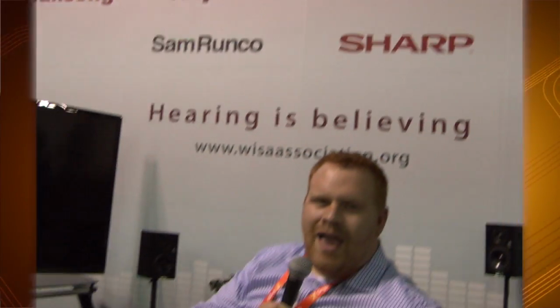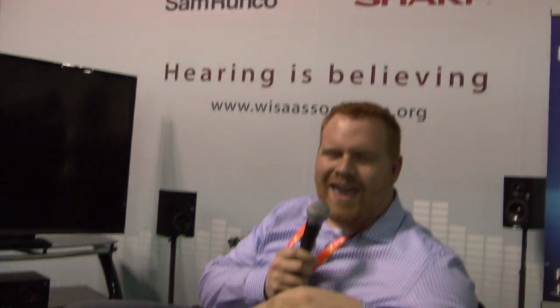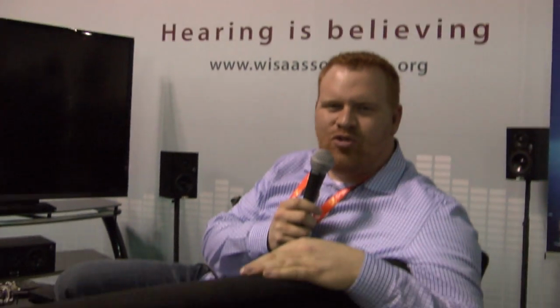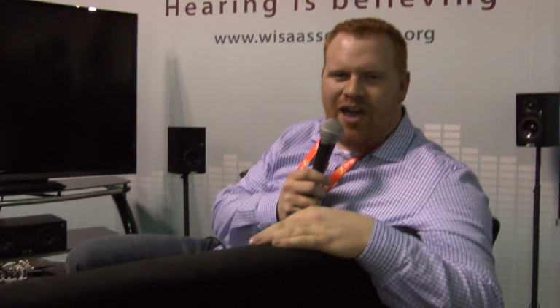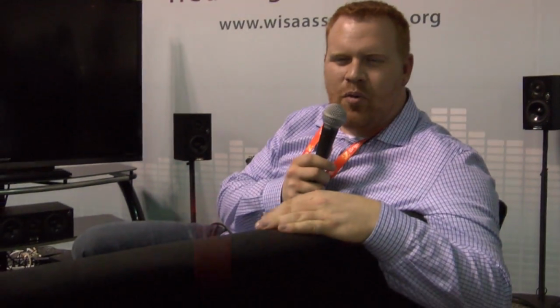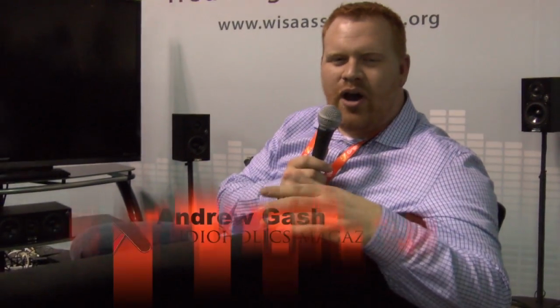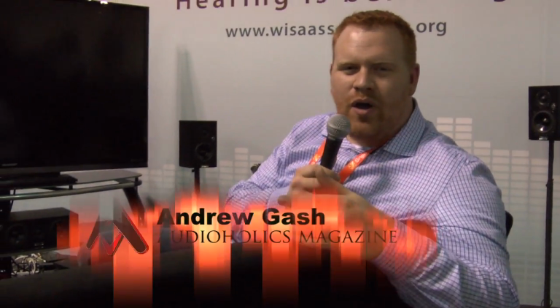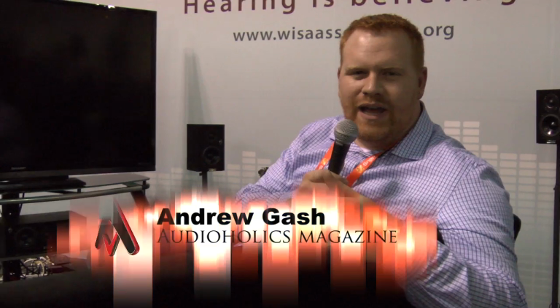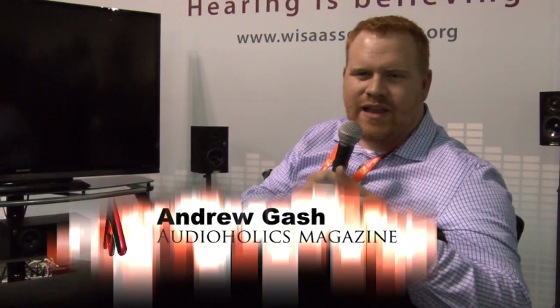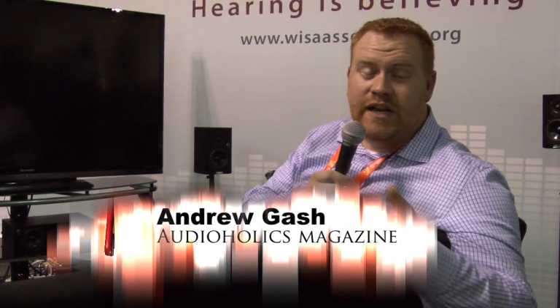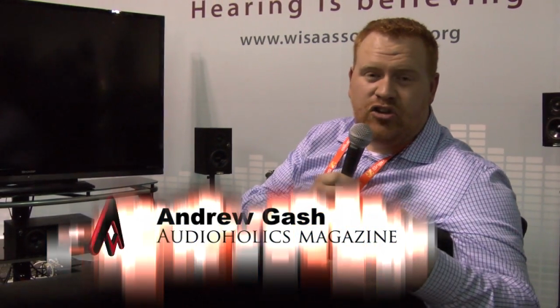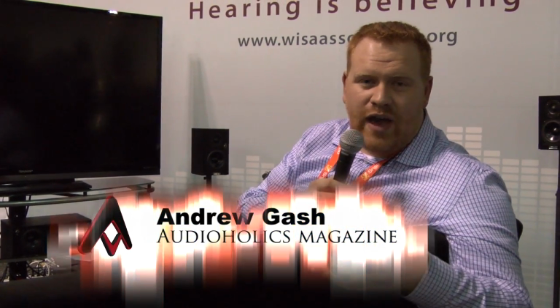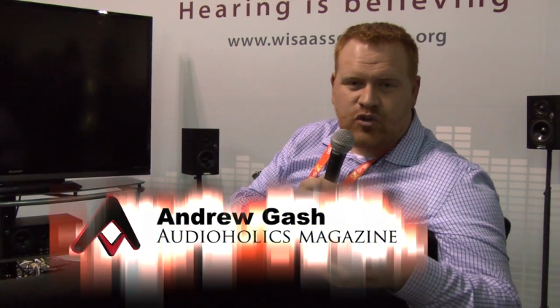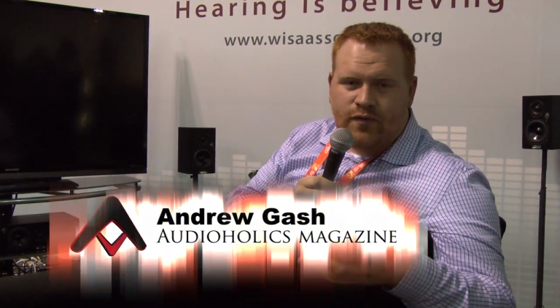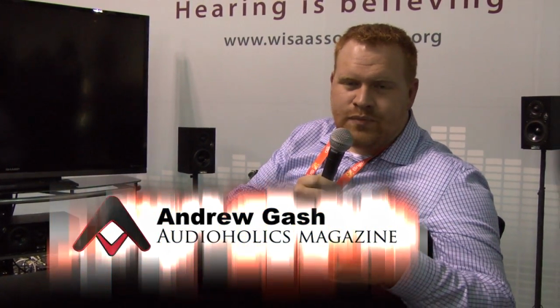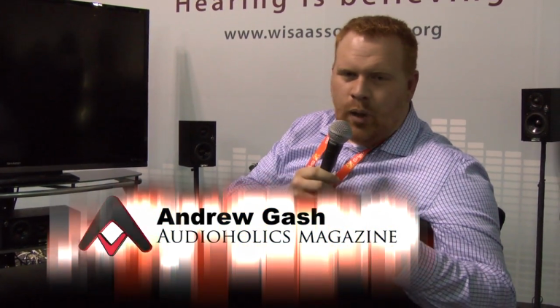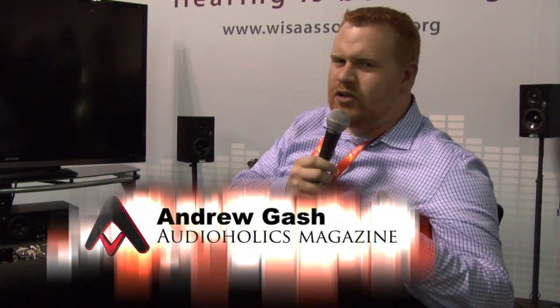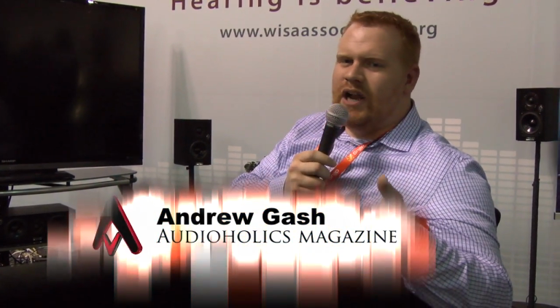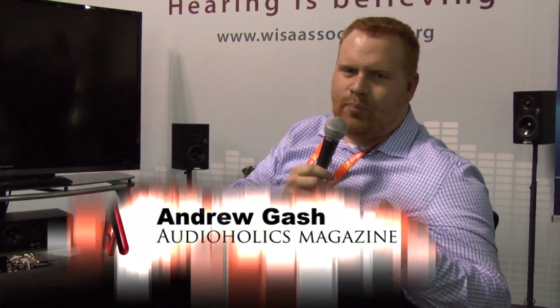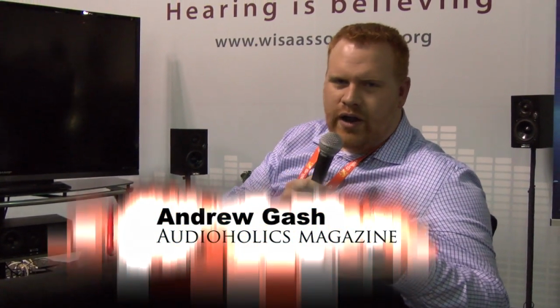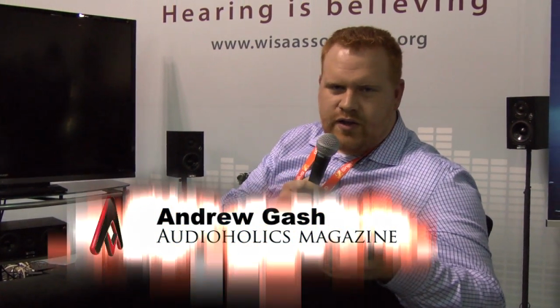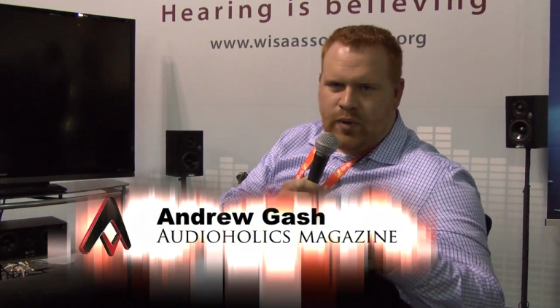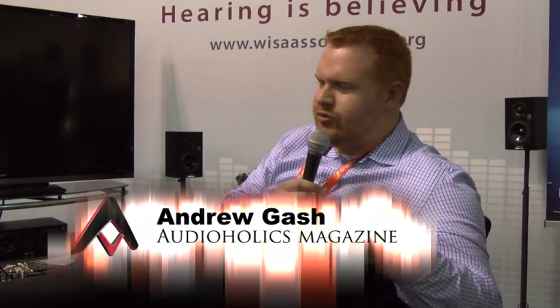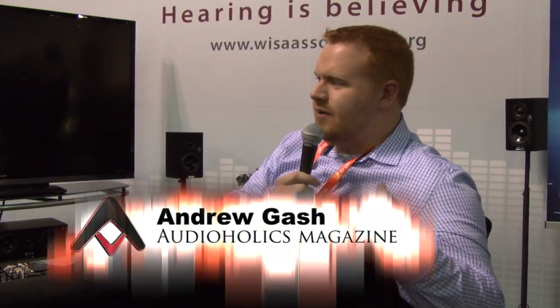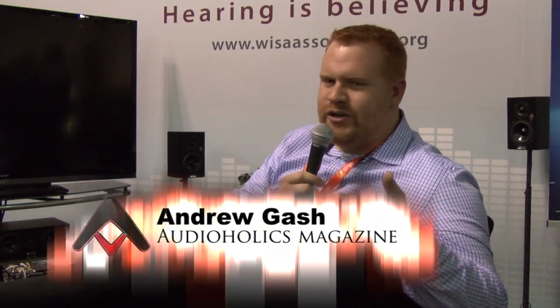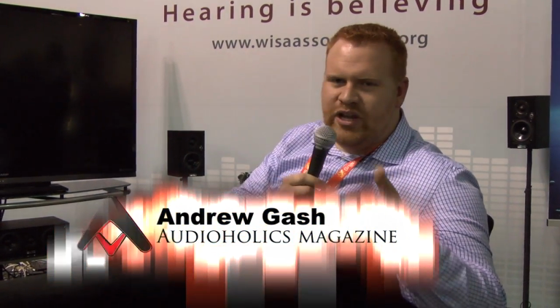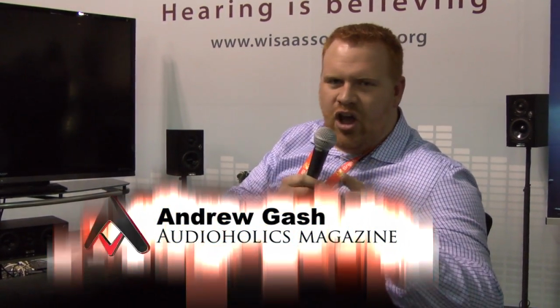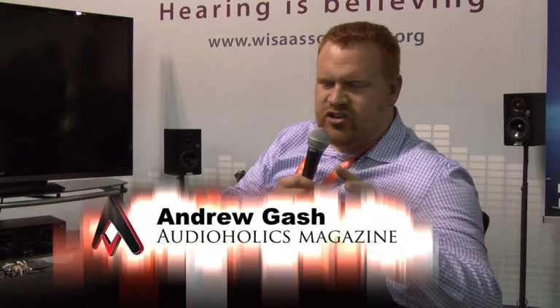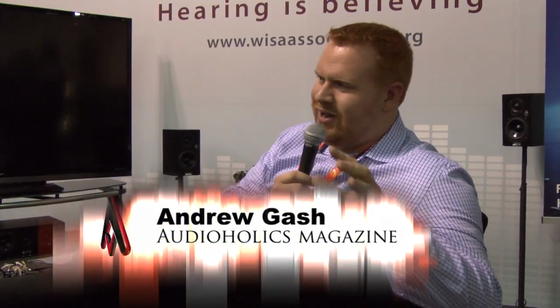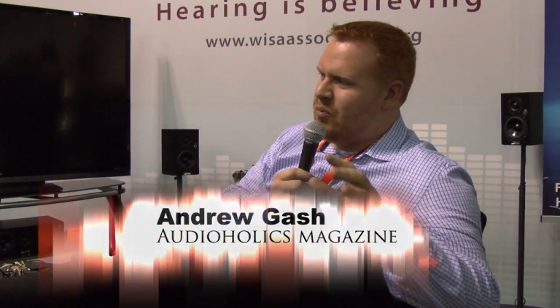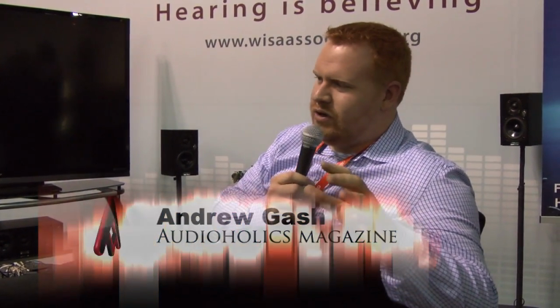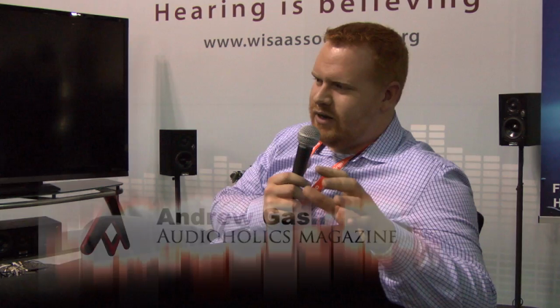Hey, Andrew Dash here with Audioholics at CES 2012. We've looked at a lot of products here, but I'm talking about a new technology right now that we're looking at.